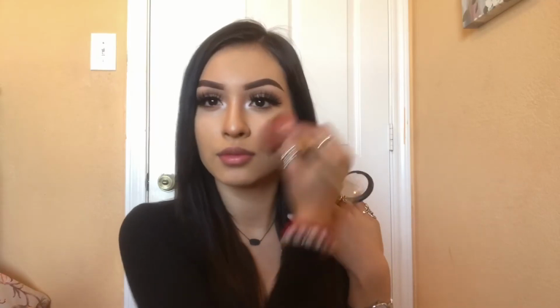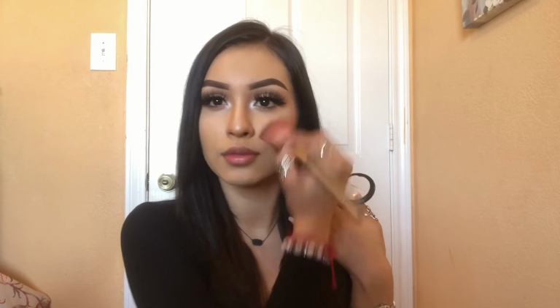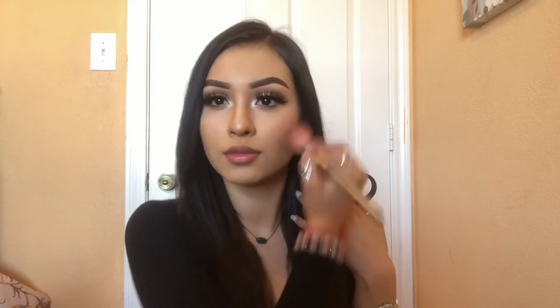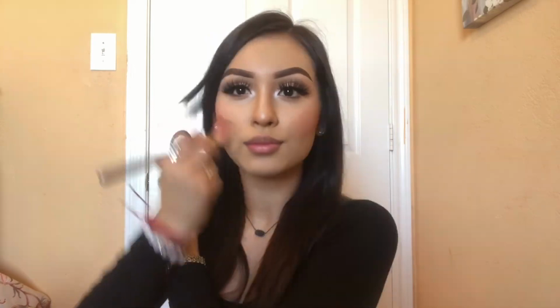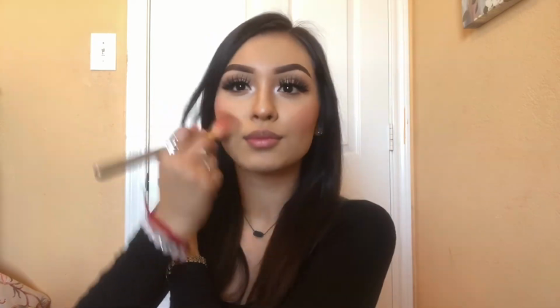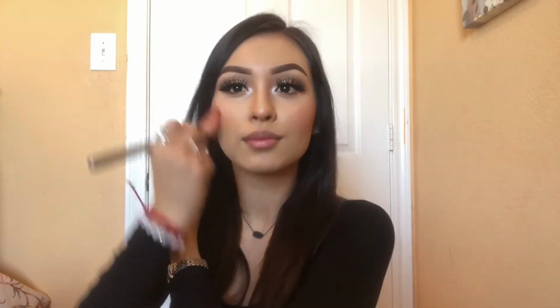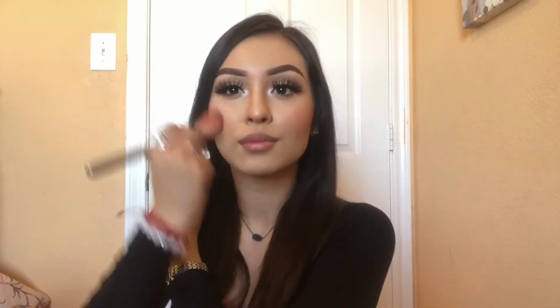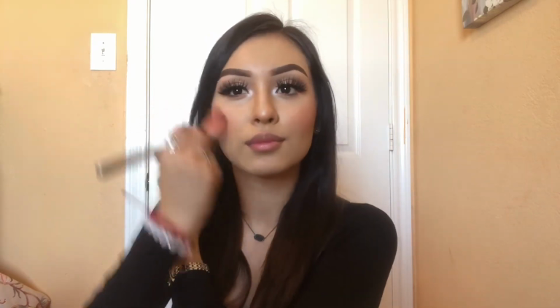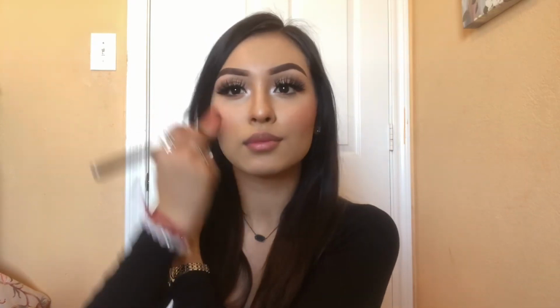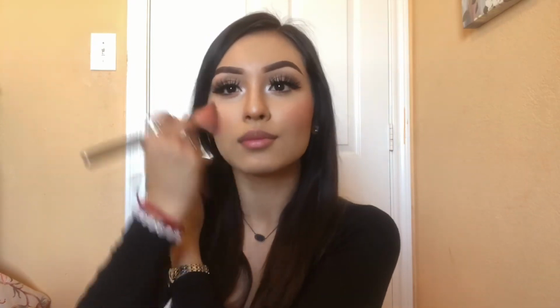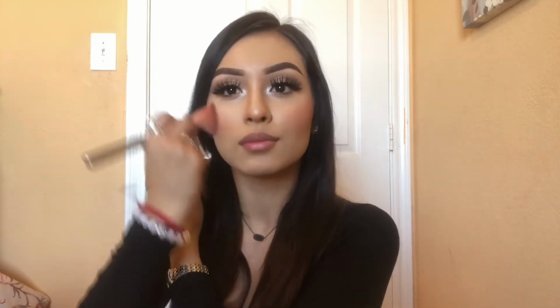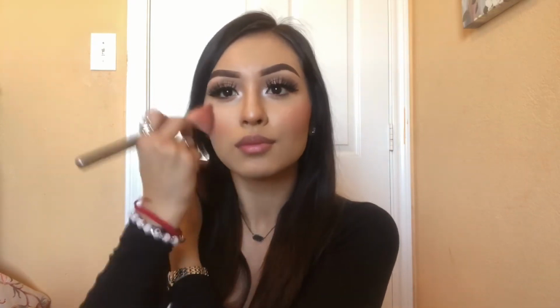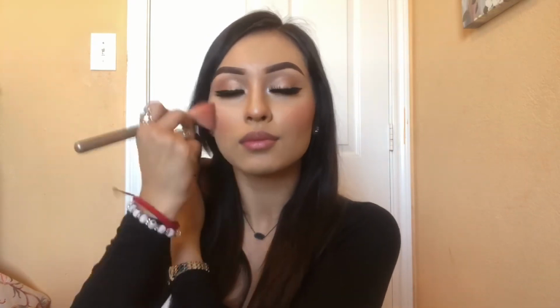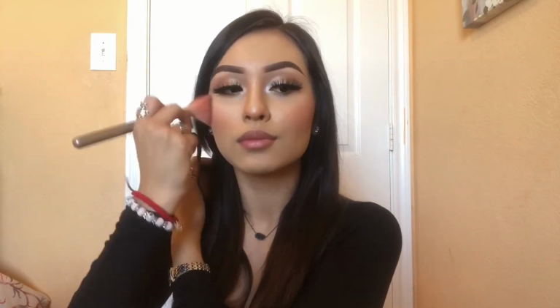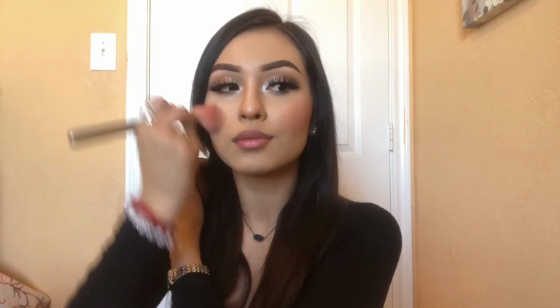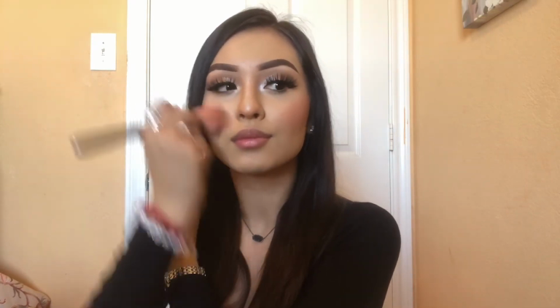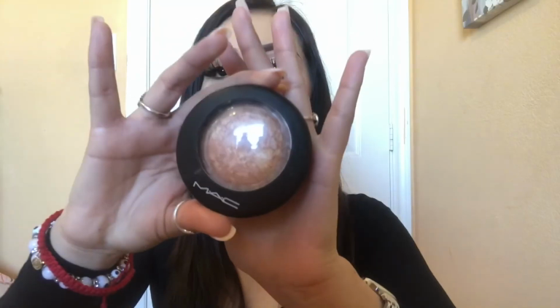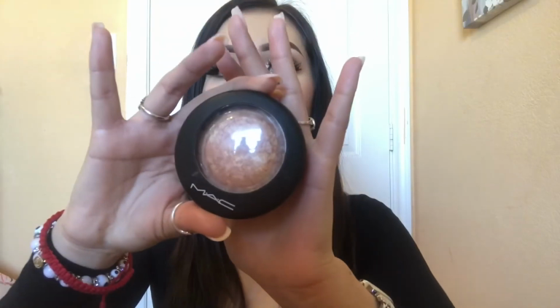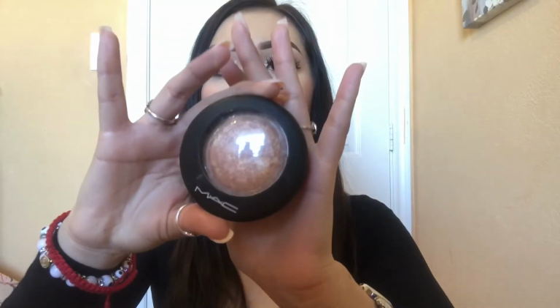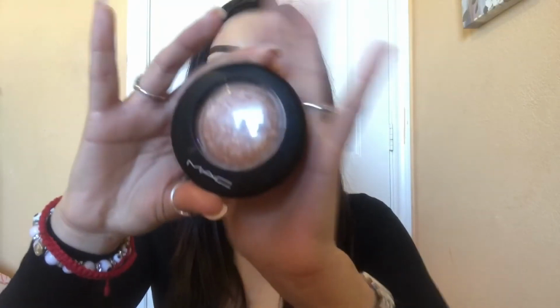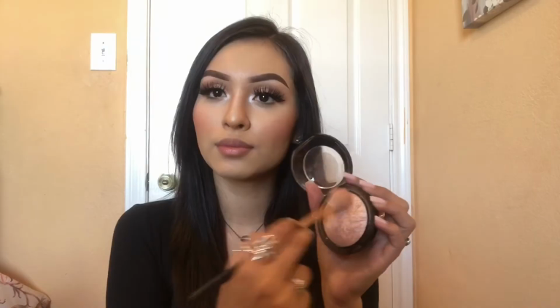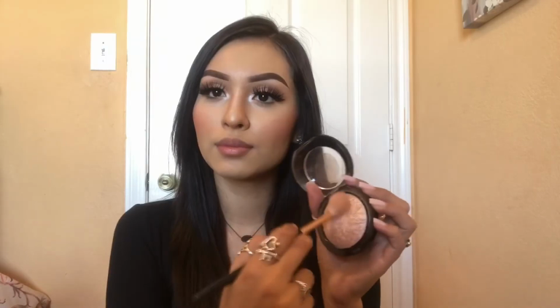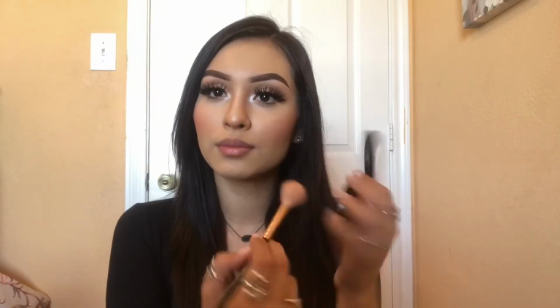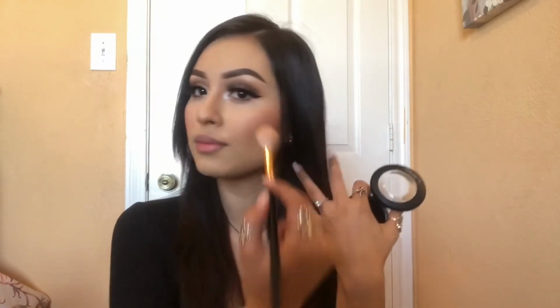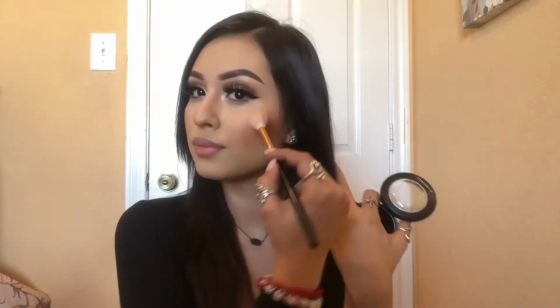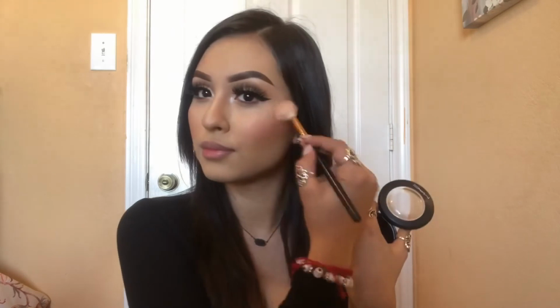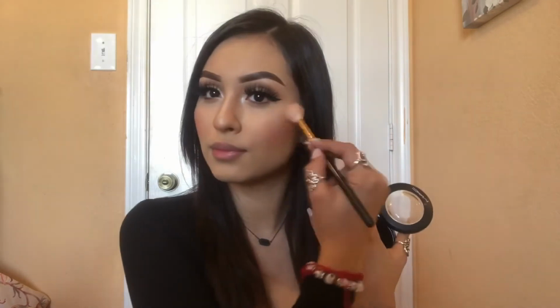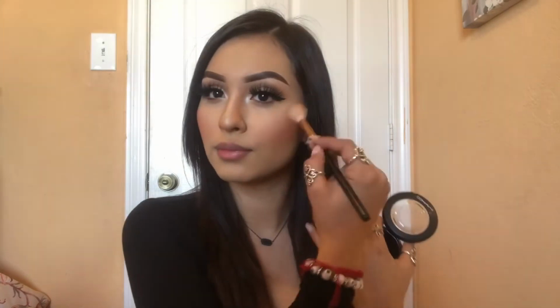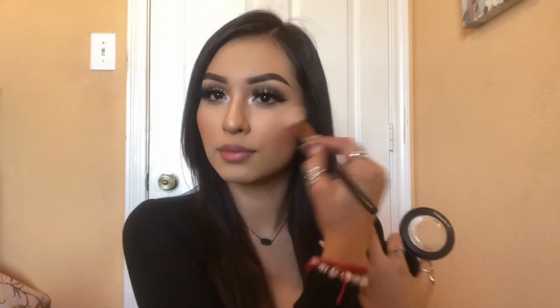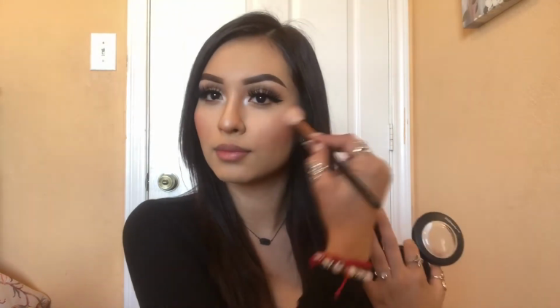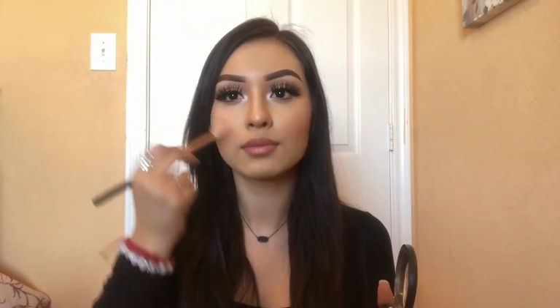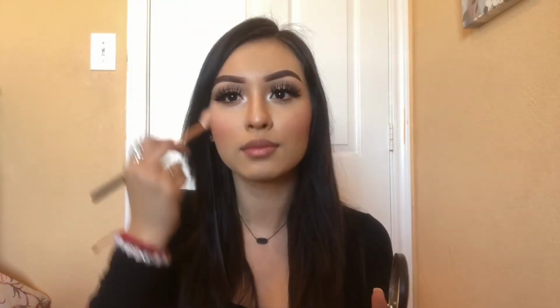I take MAC Melba Blush — this is a matte blush and I absolutely love it. I don't use bronzer on my face; I don't like it anymore.